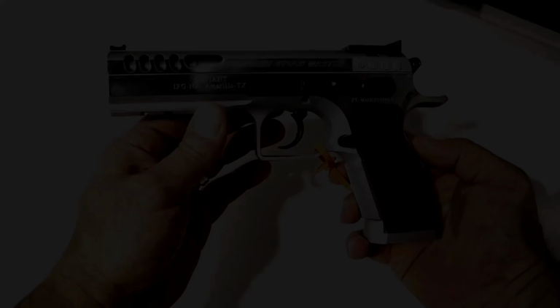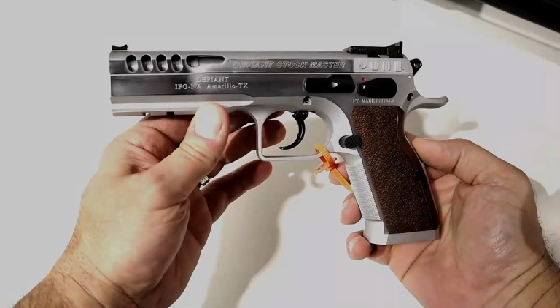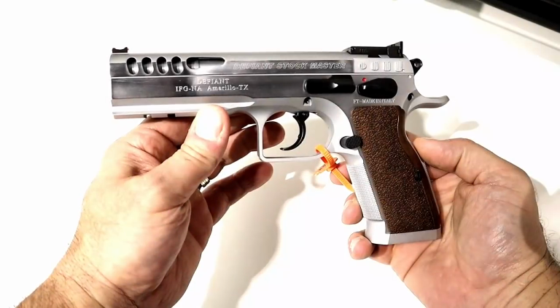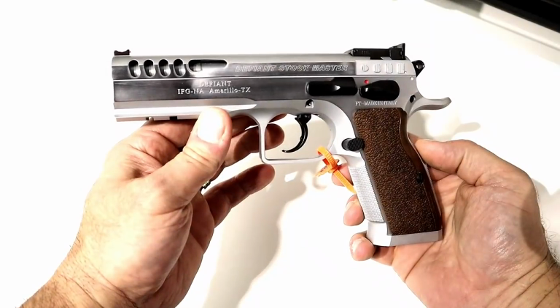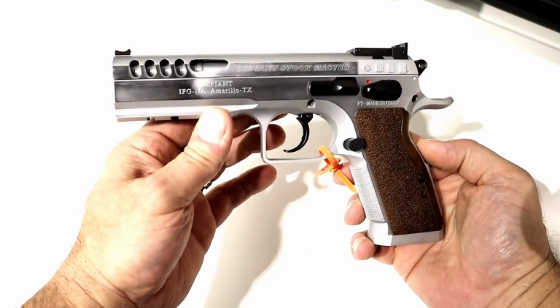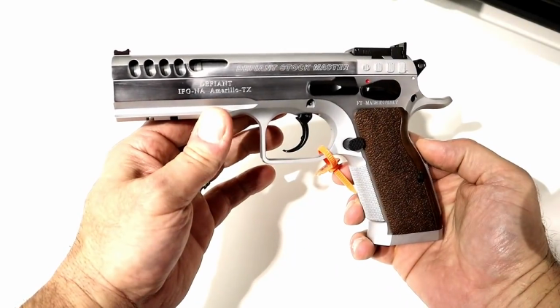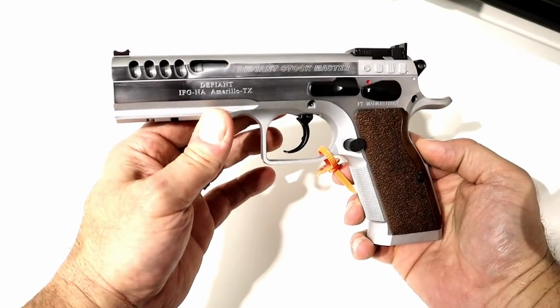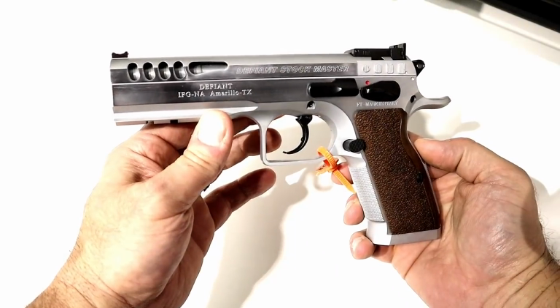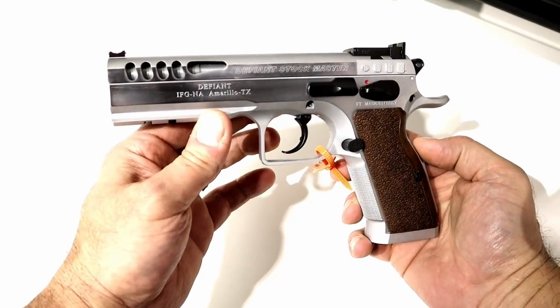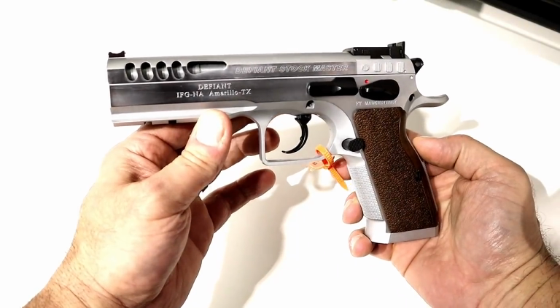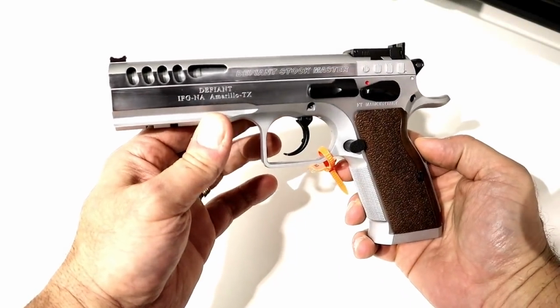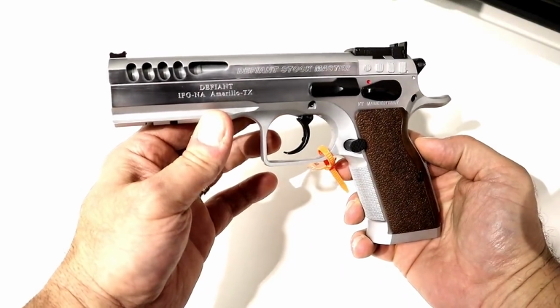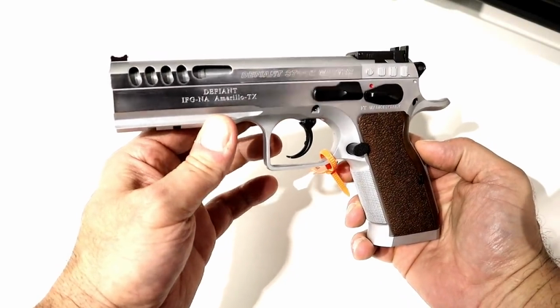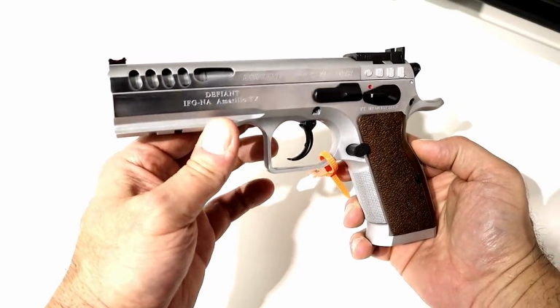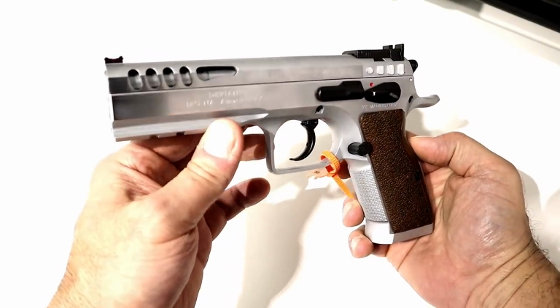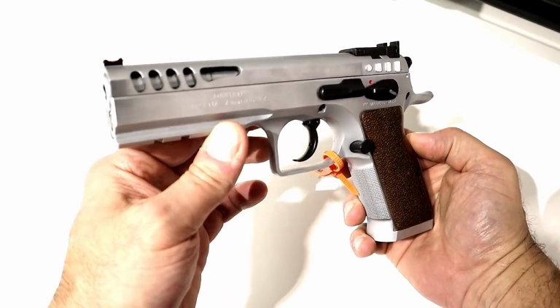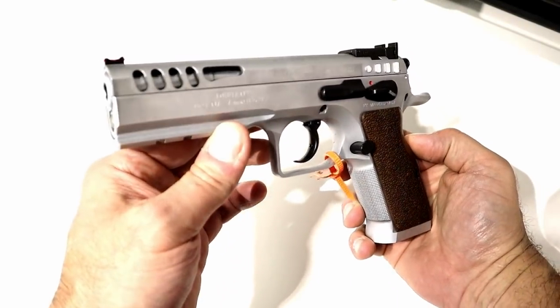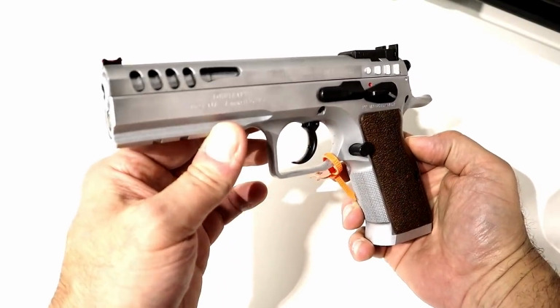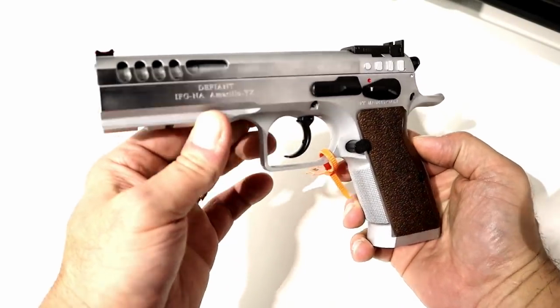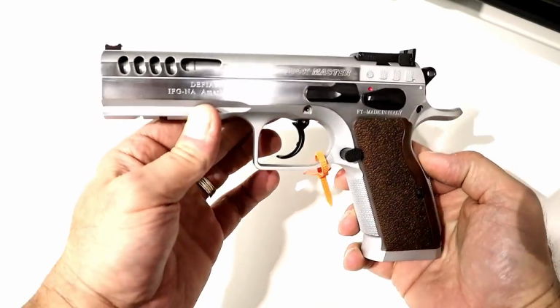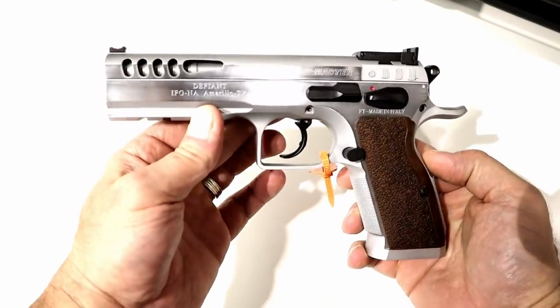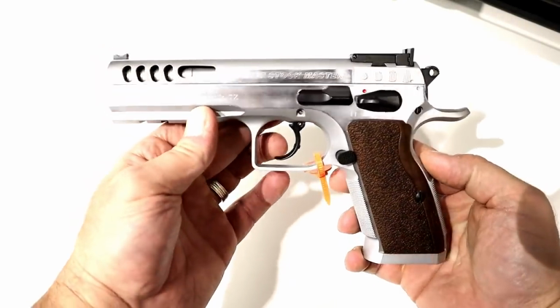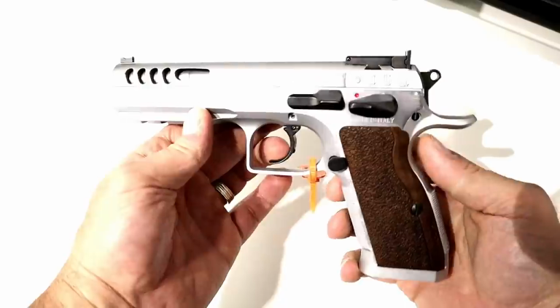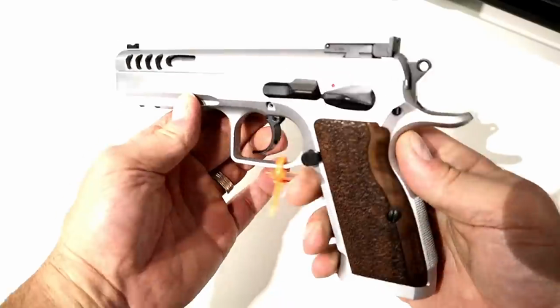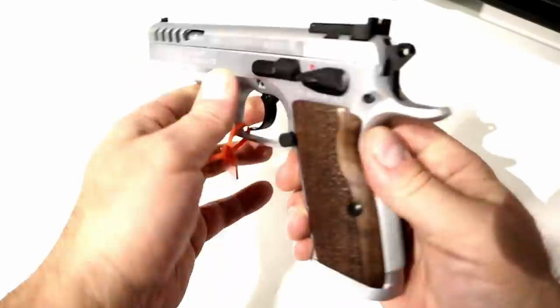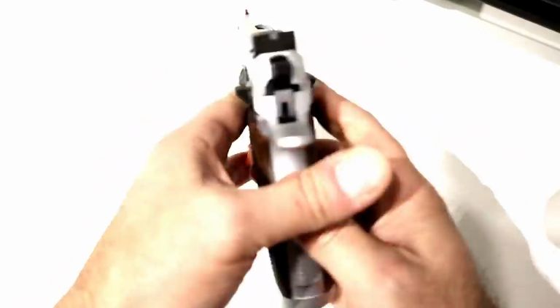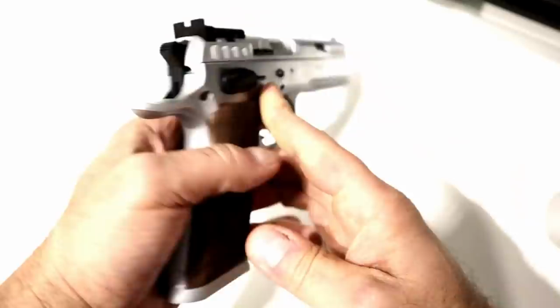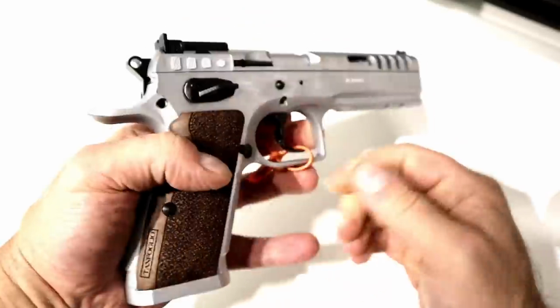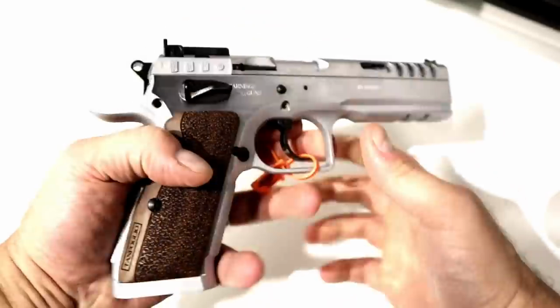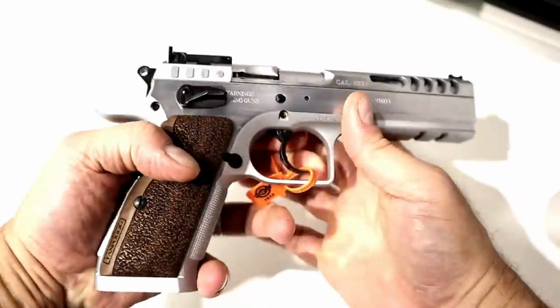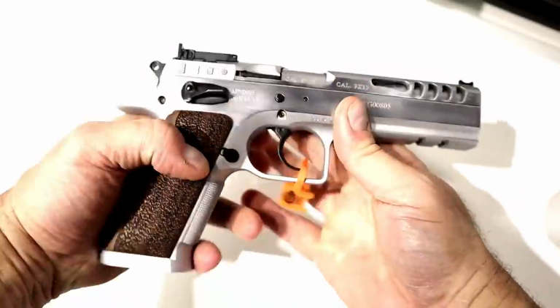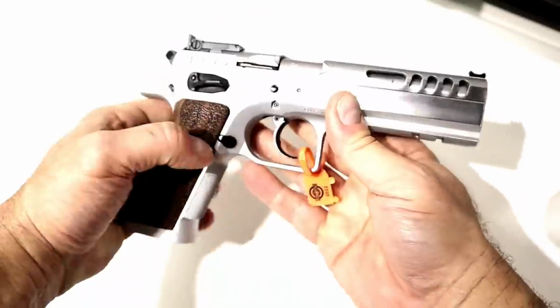Hey there friends, thanks for checking in. Here we've got the Tanfolio Defiant Stock Master.